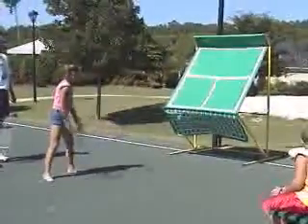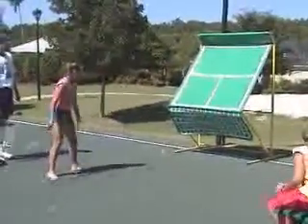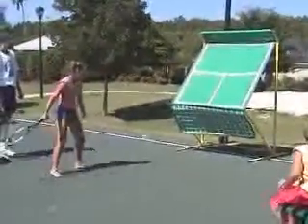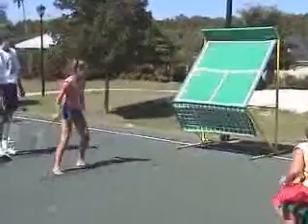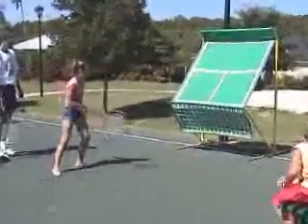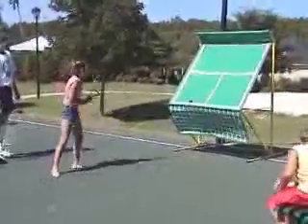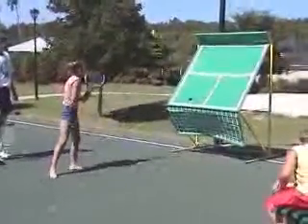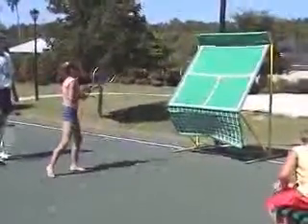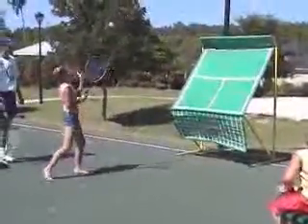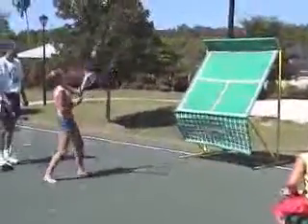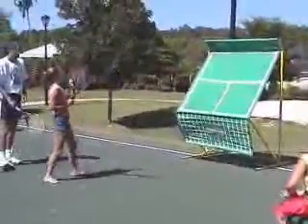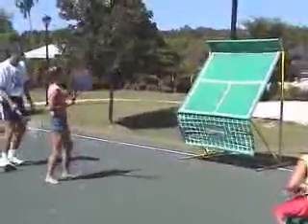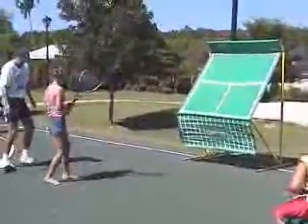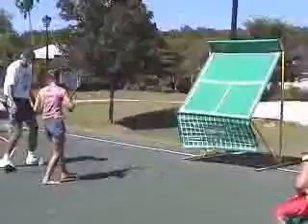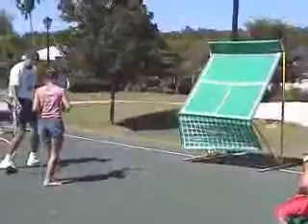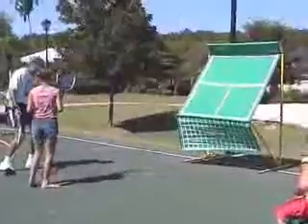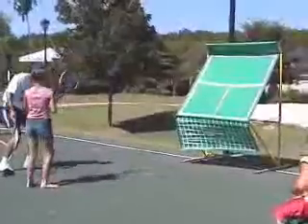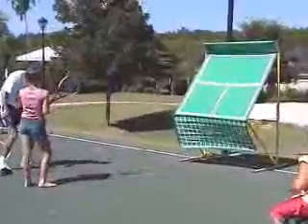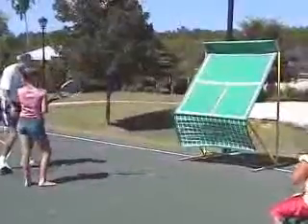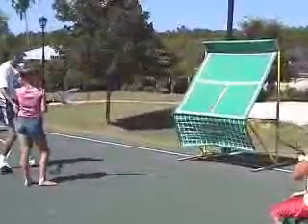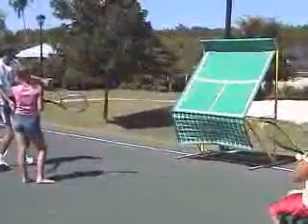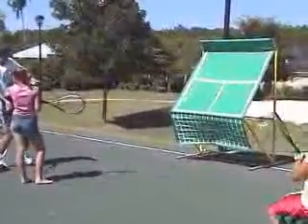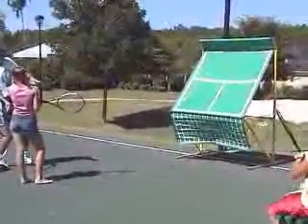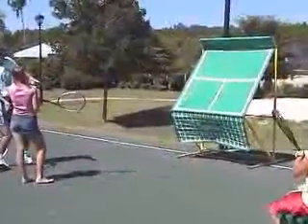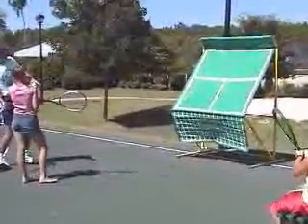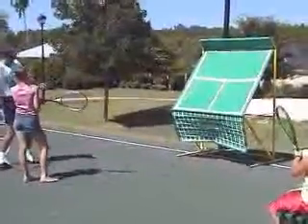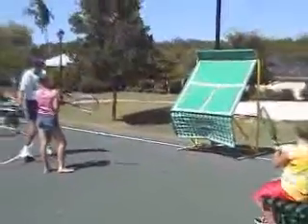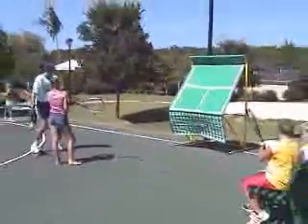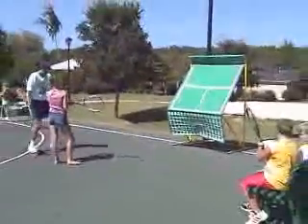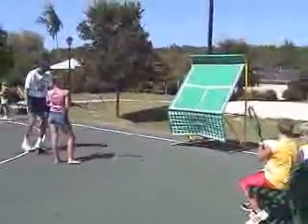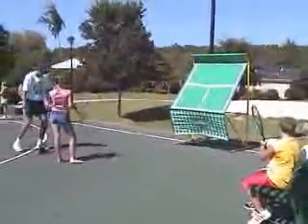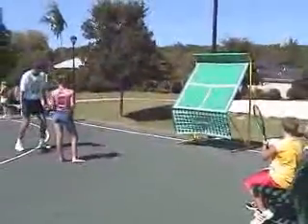Catch it a little further in front. The moment you catch it, look behind you because — oh, it's coming too close. So take a little half step back.